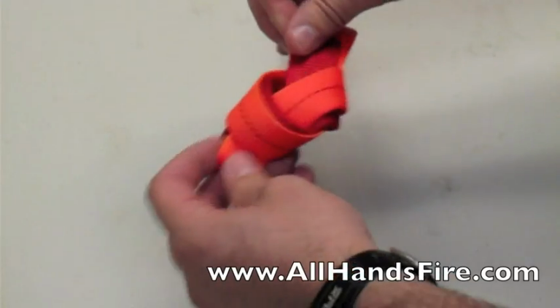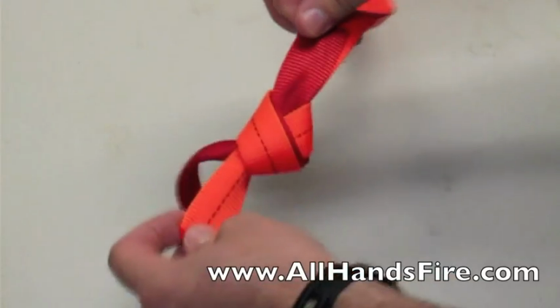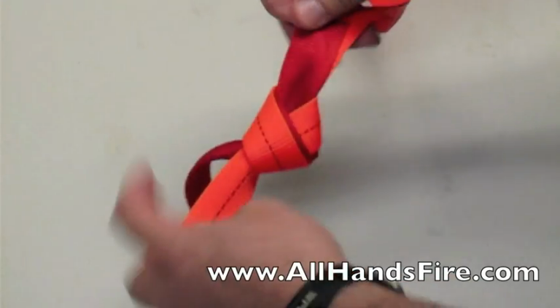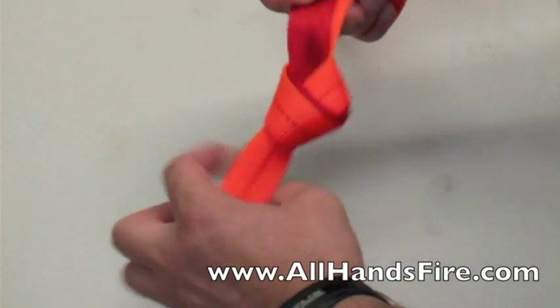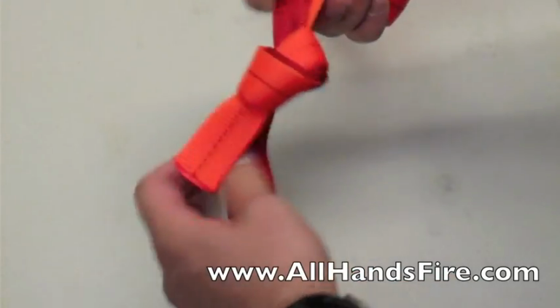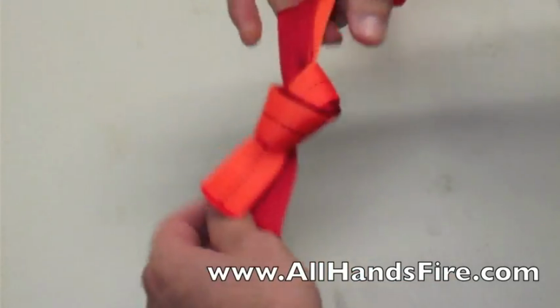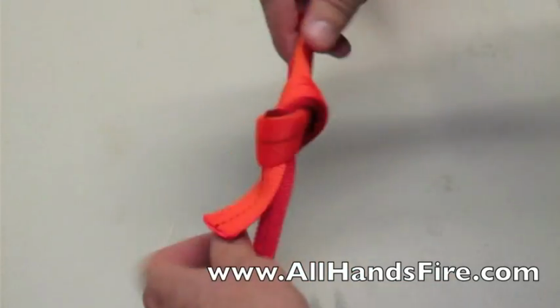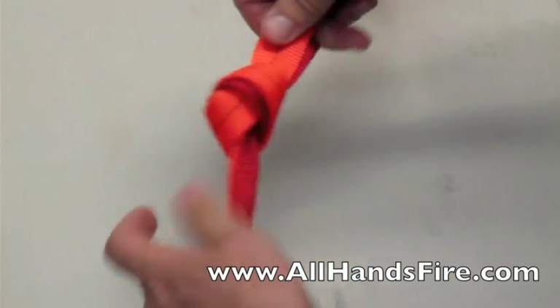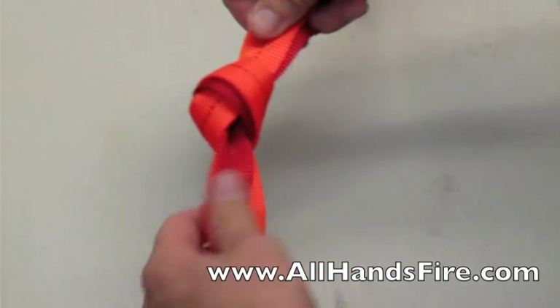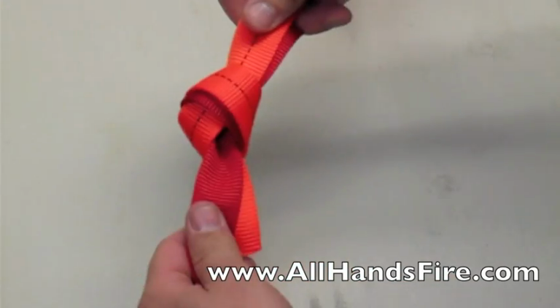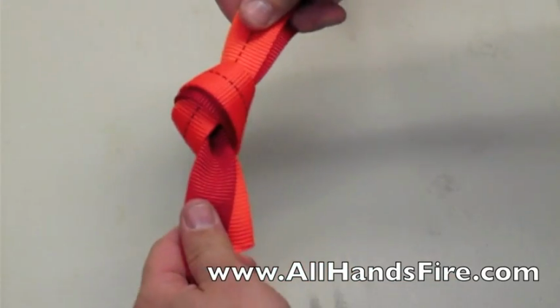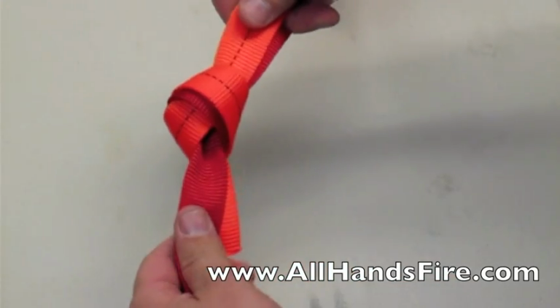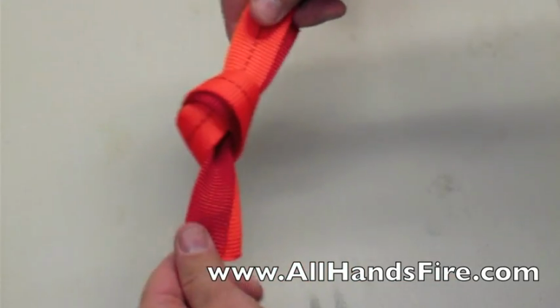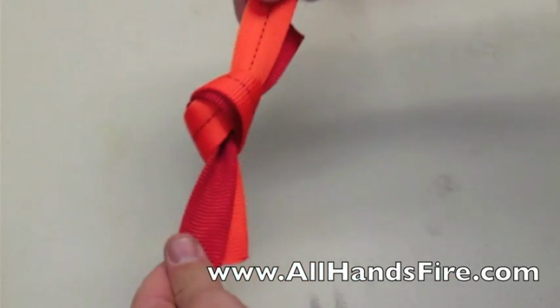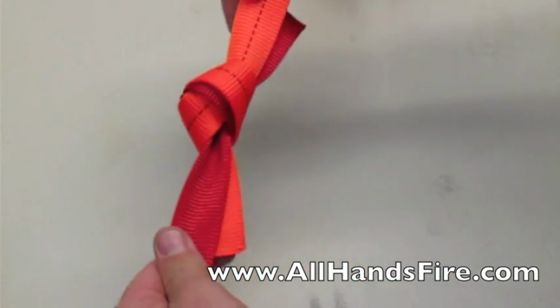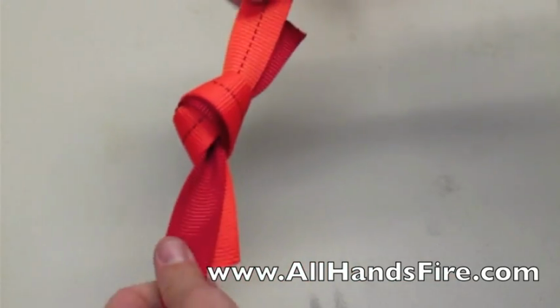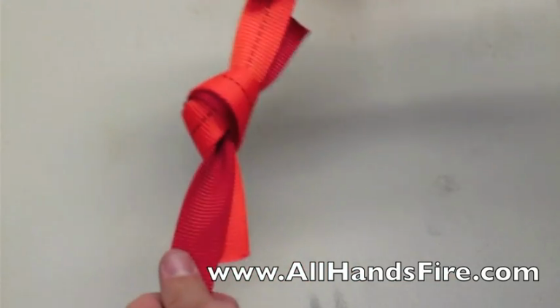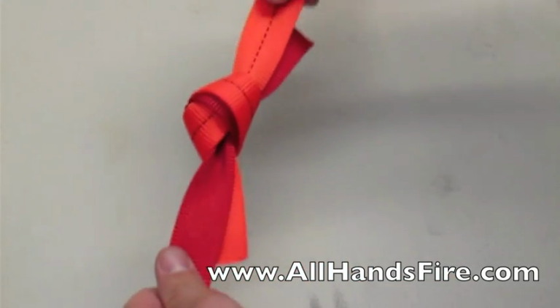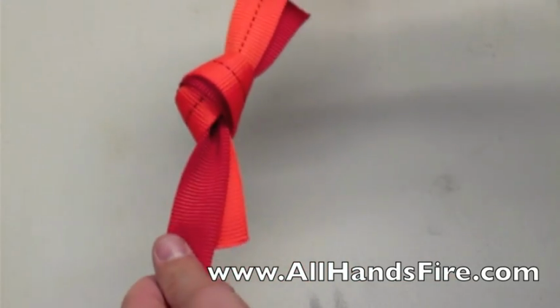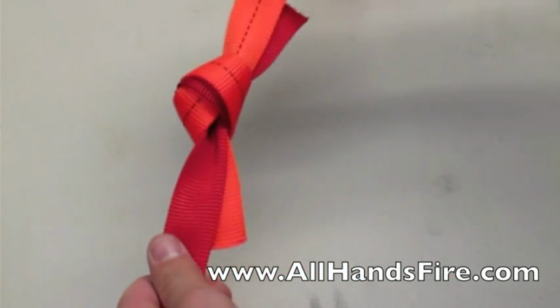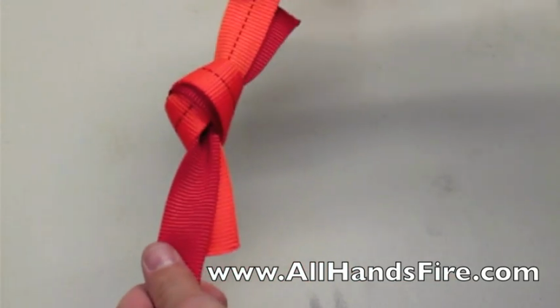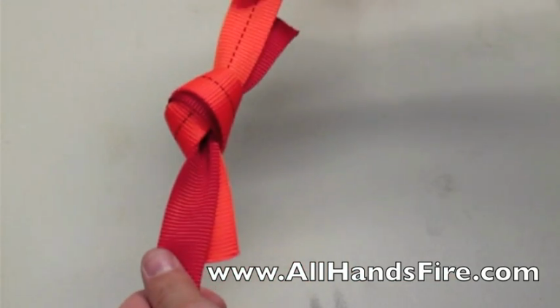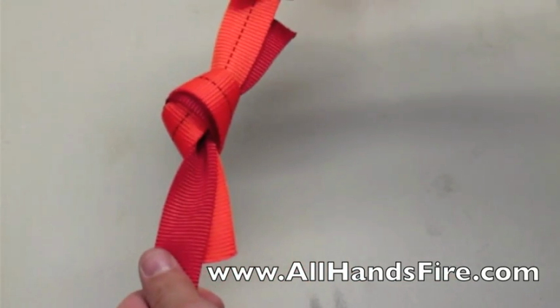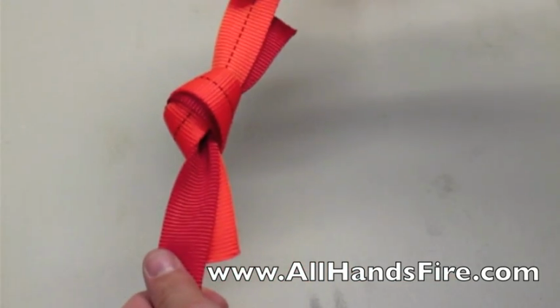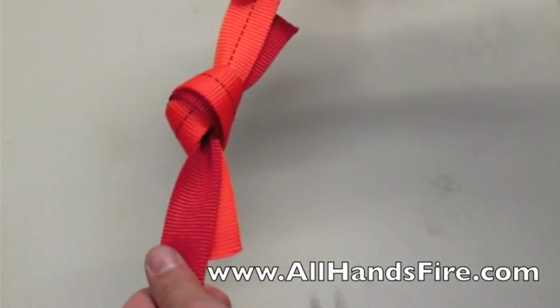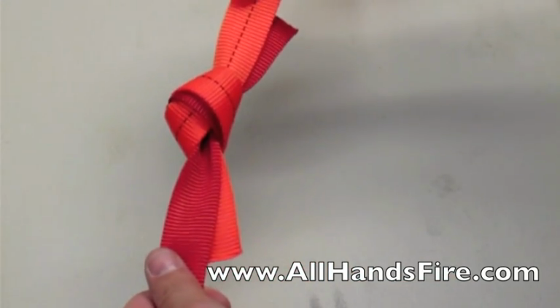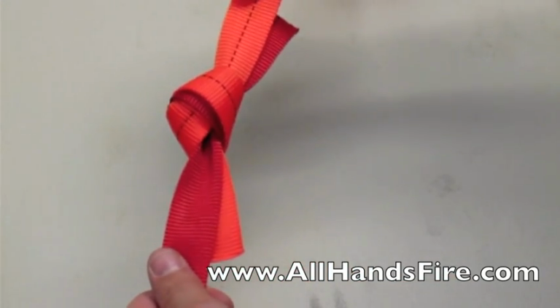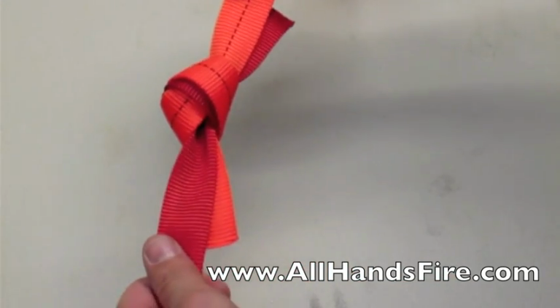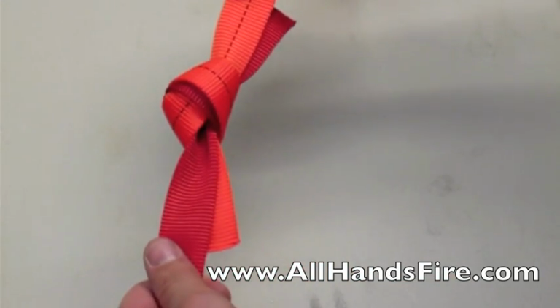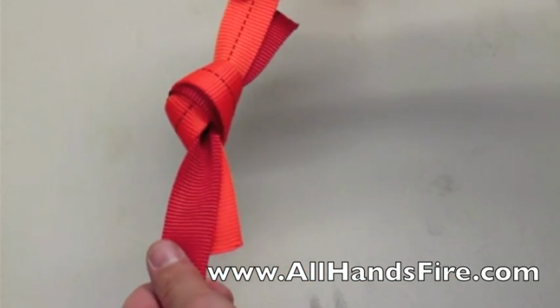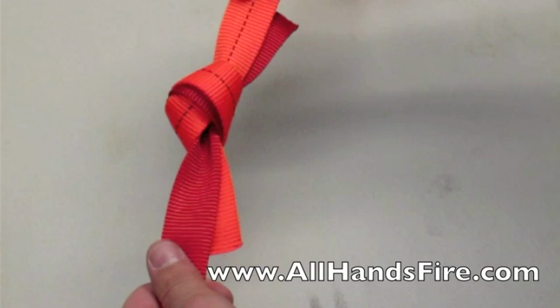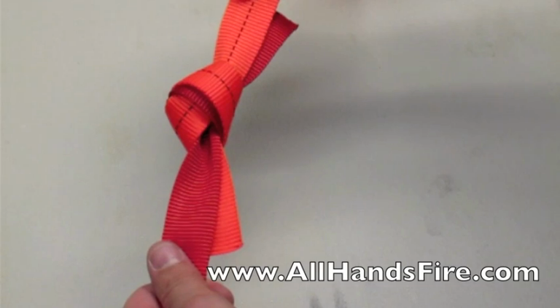Once it's through, you tighten down the water knot. The tighter you pull, the tighter the knot gets.